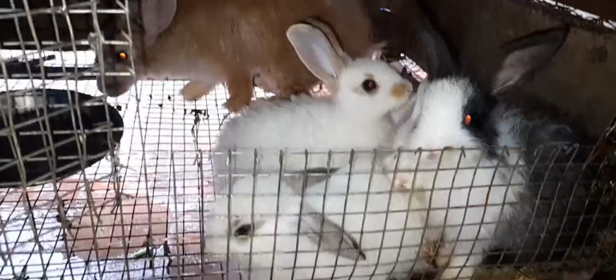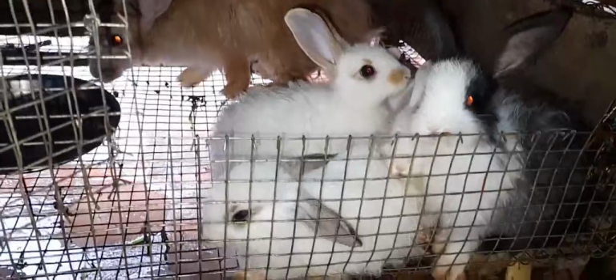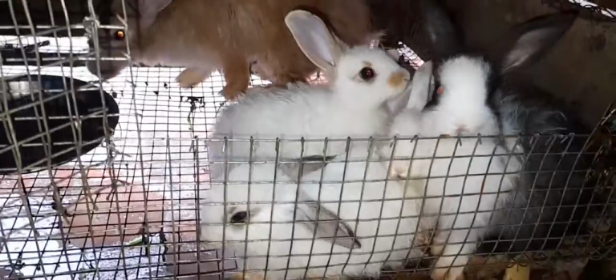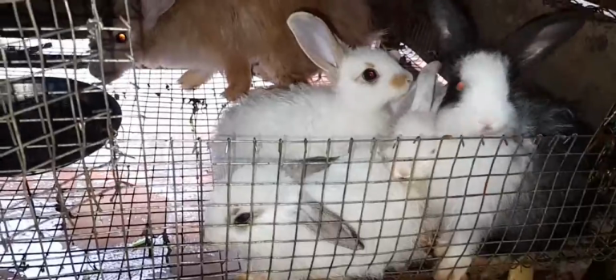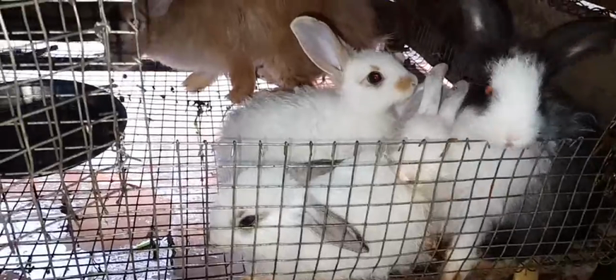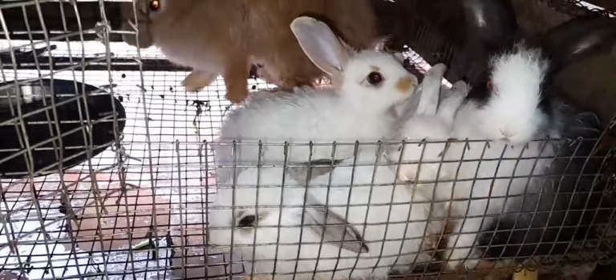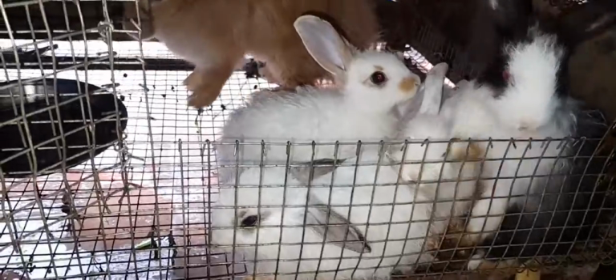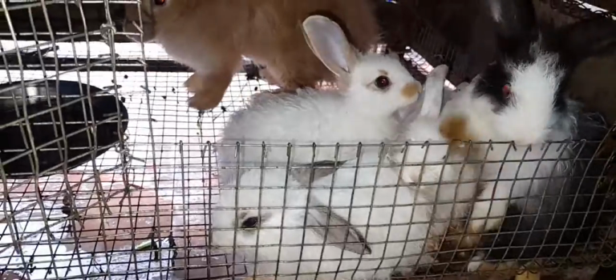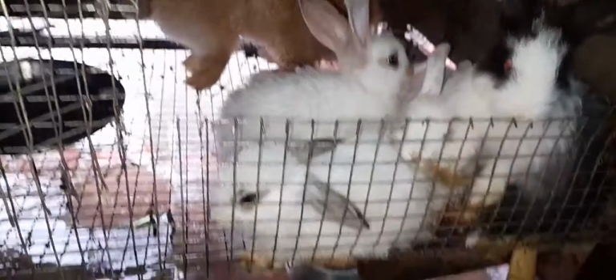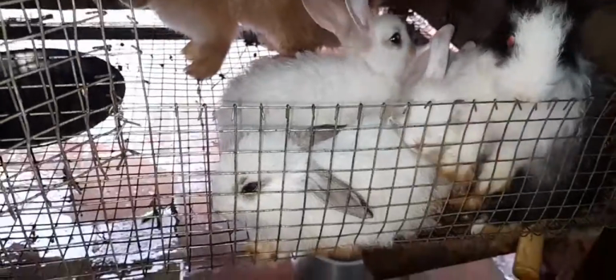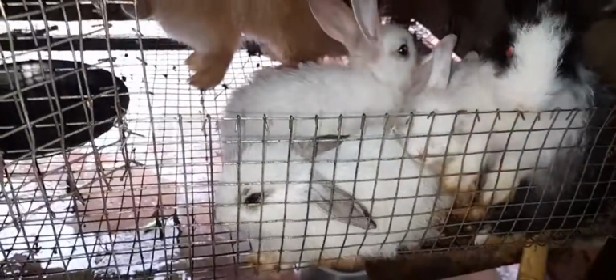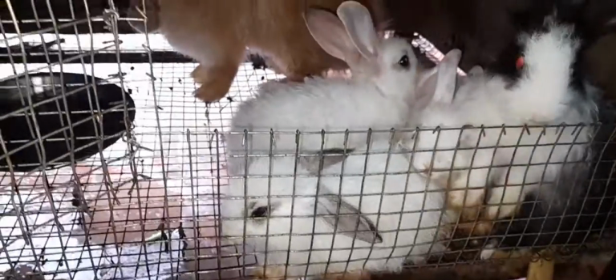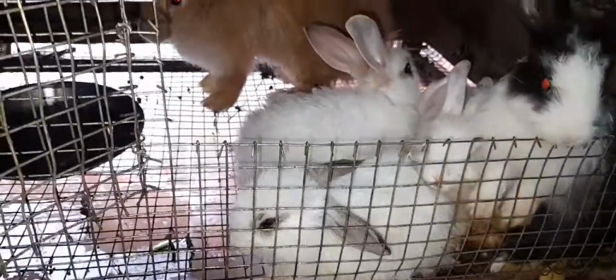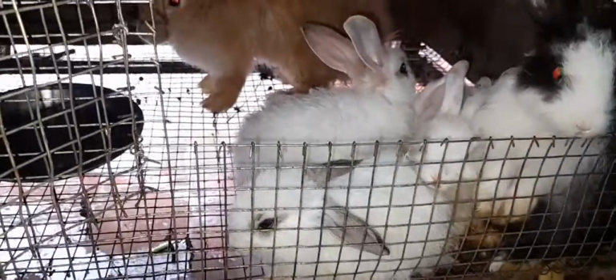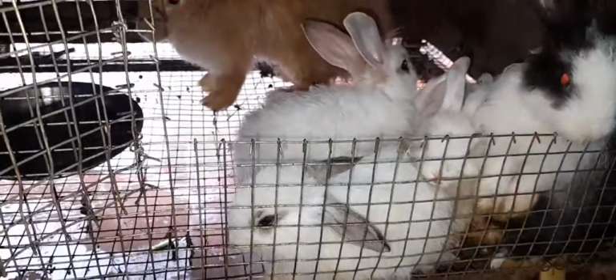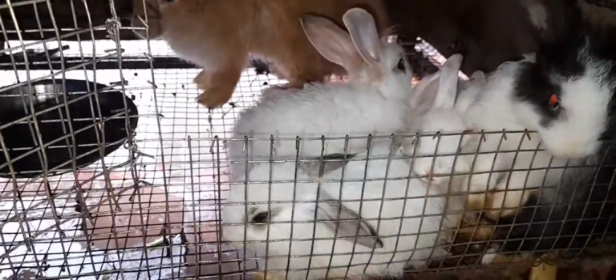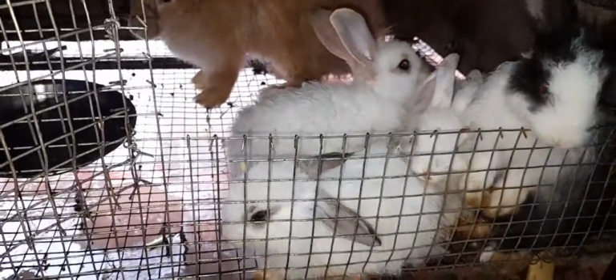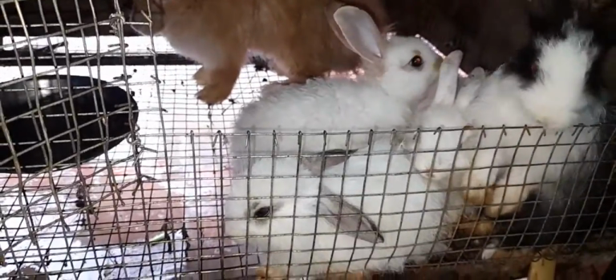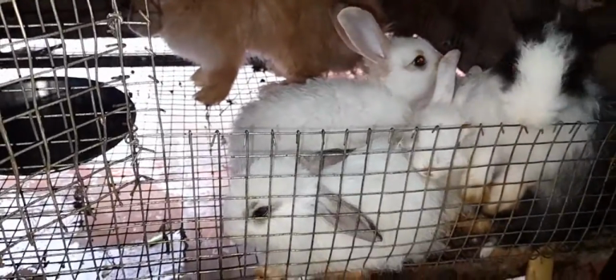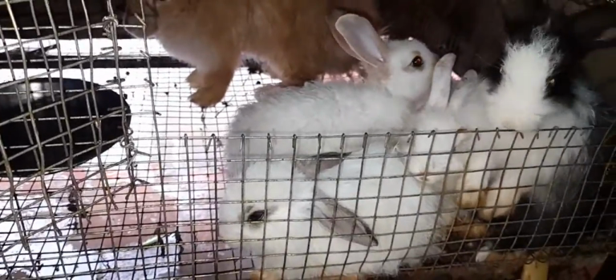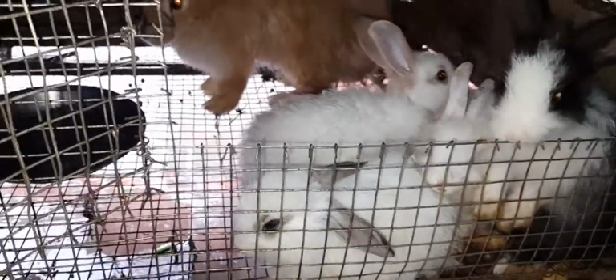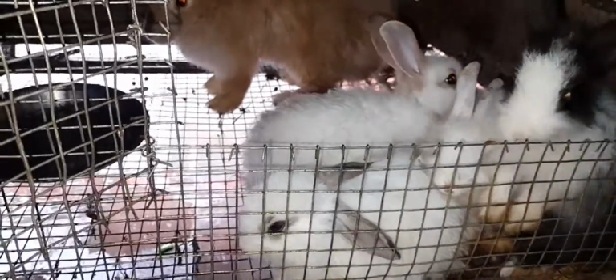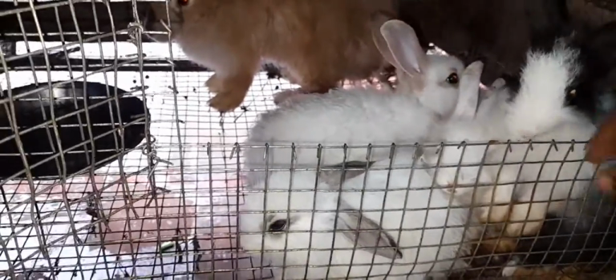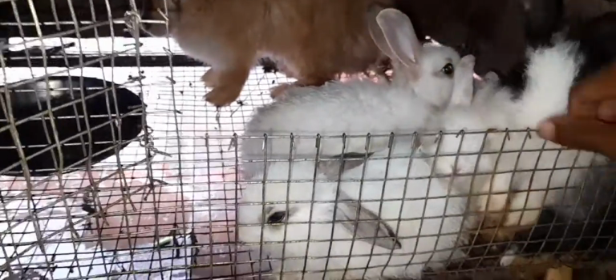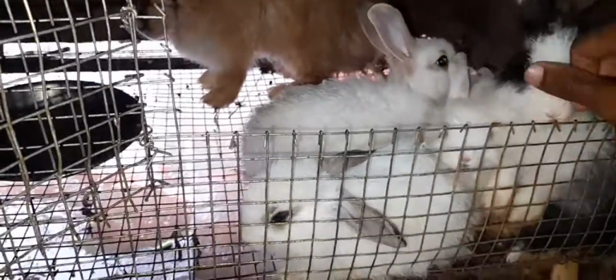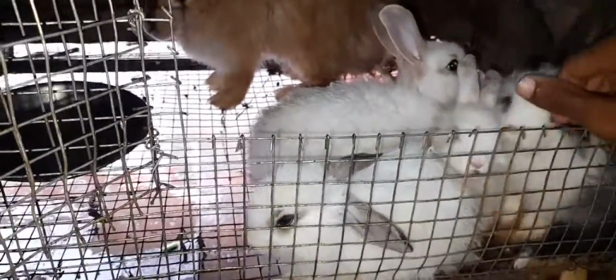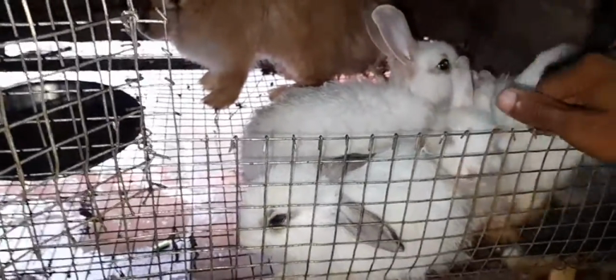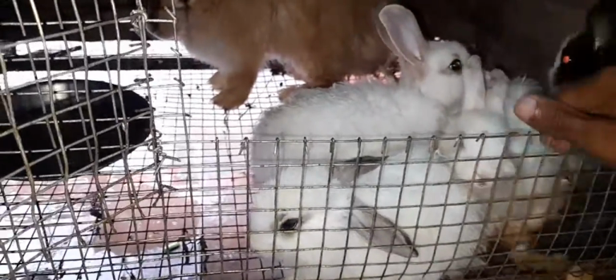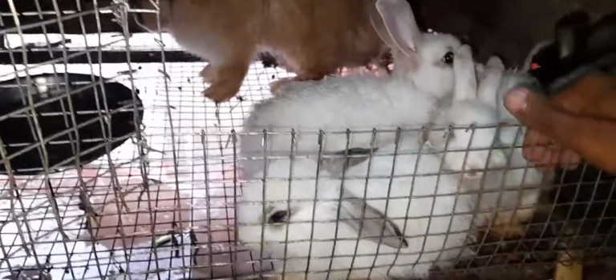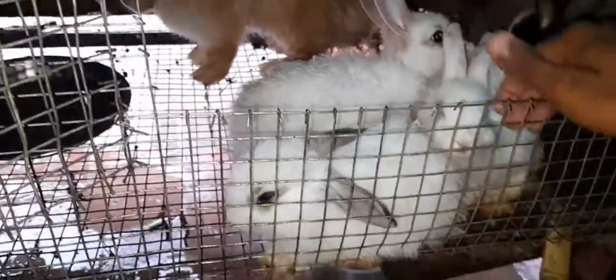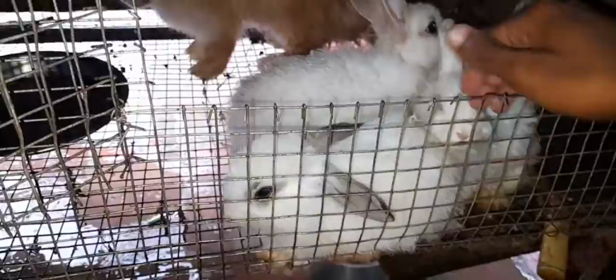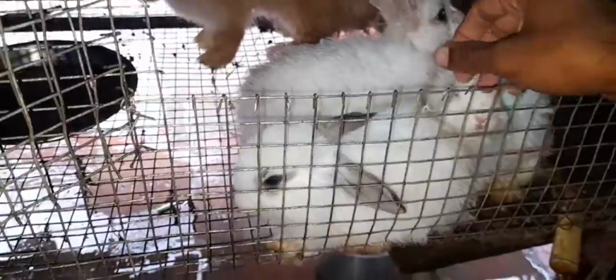Hi friends, welcome to Roger Rabbit Farm. In this video, we will see what rabbits are available.